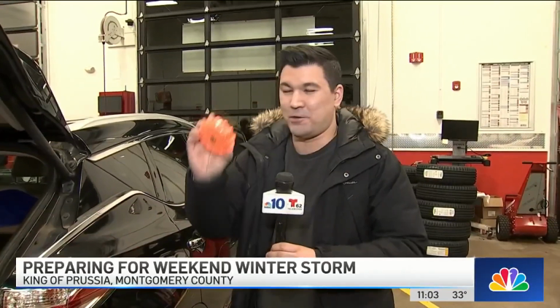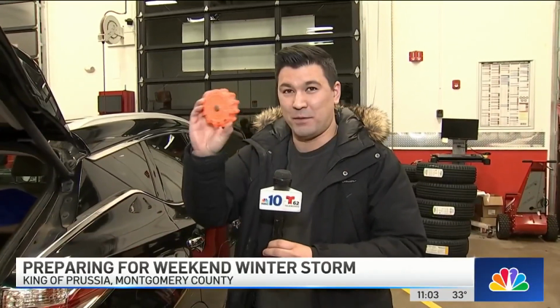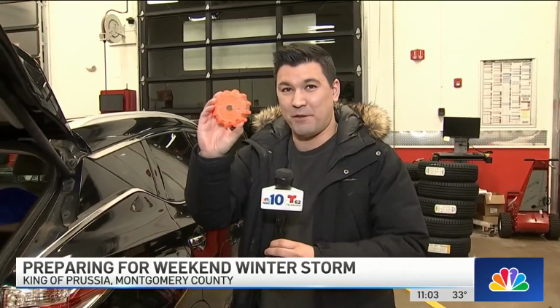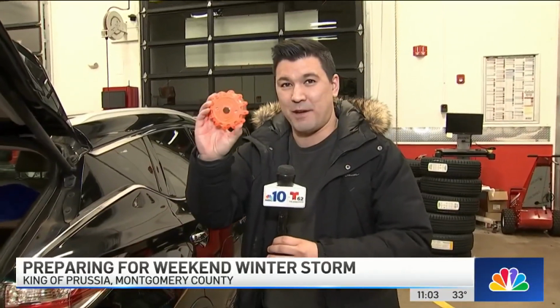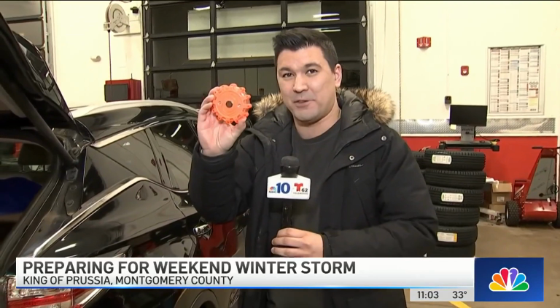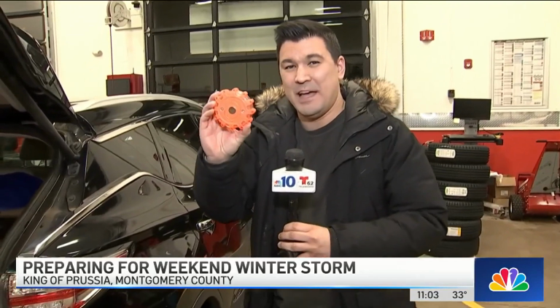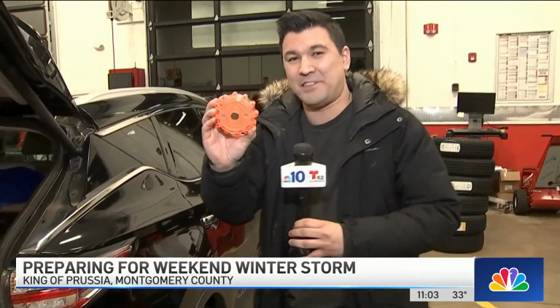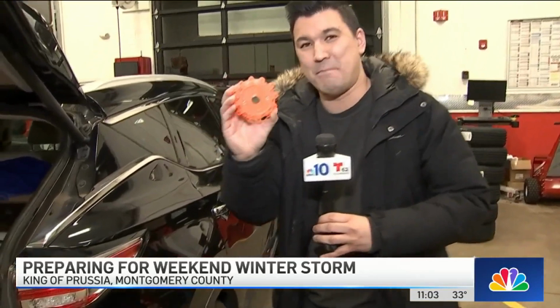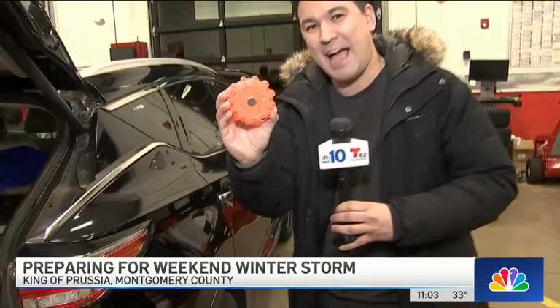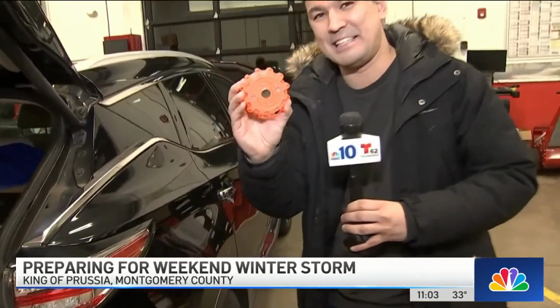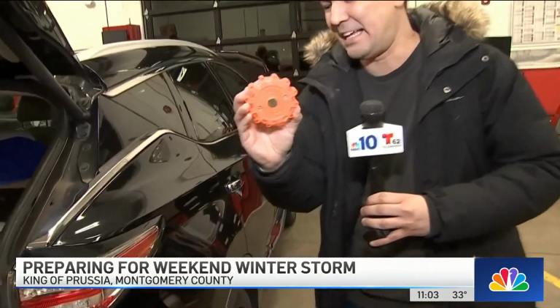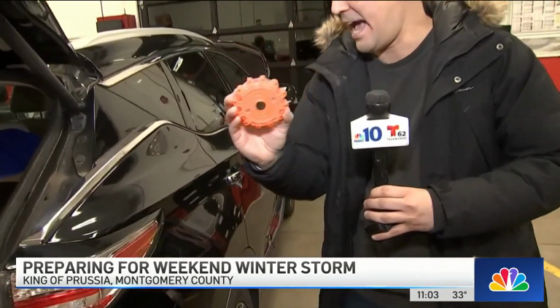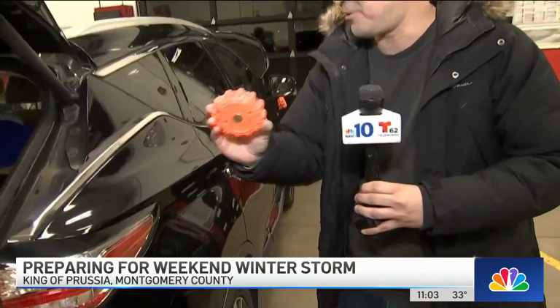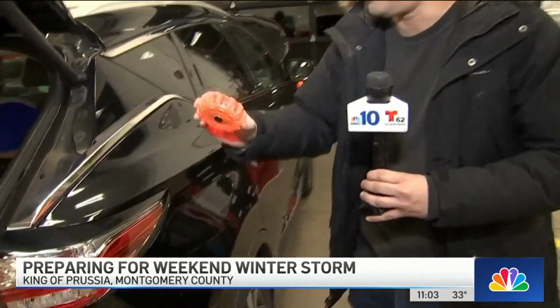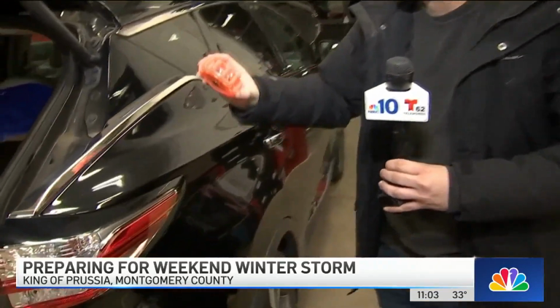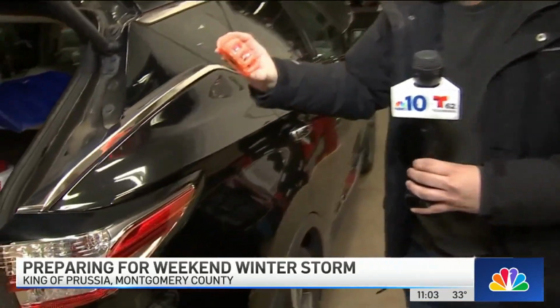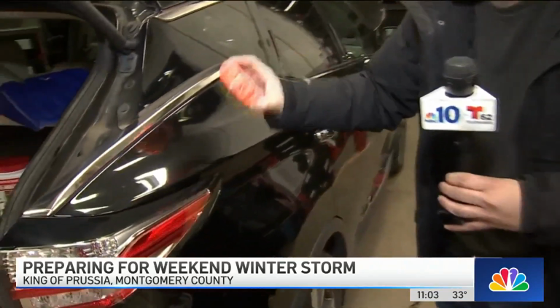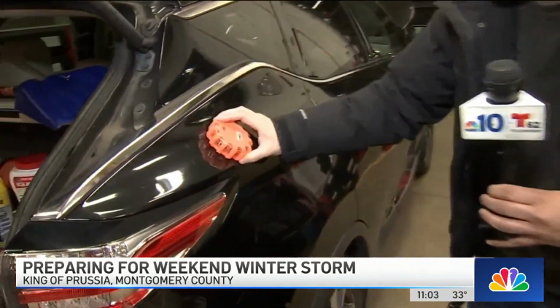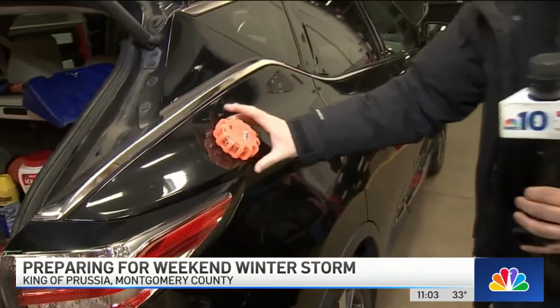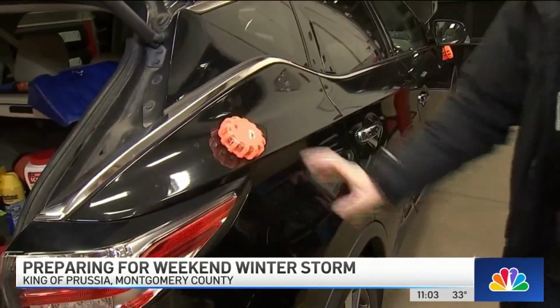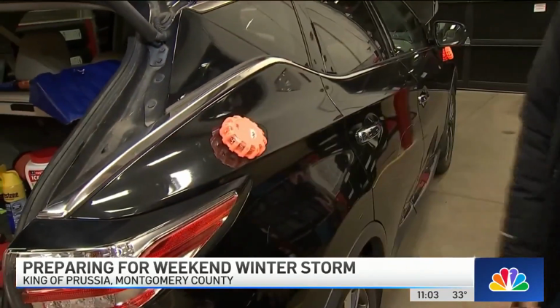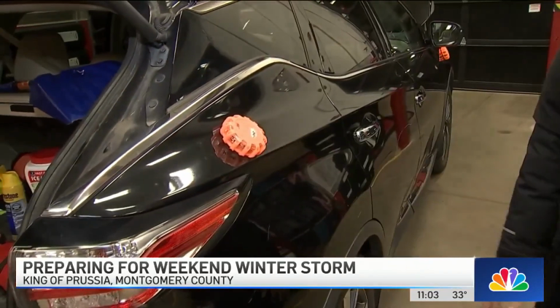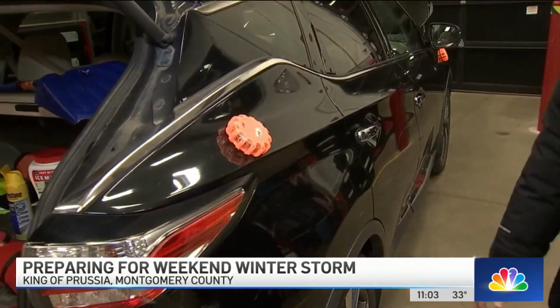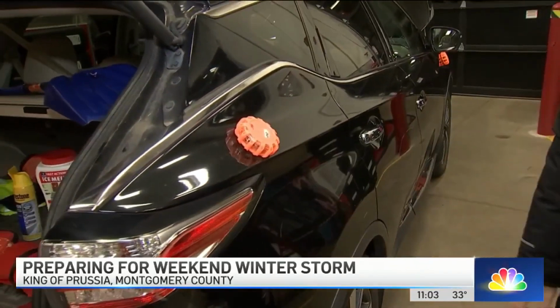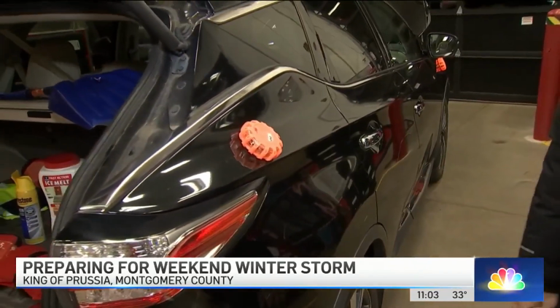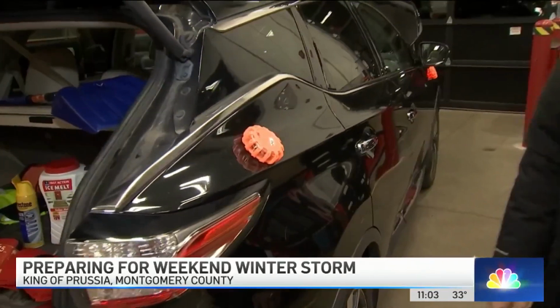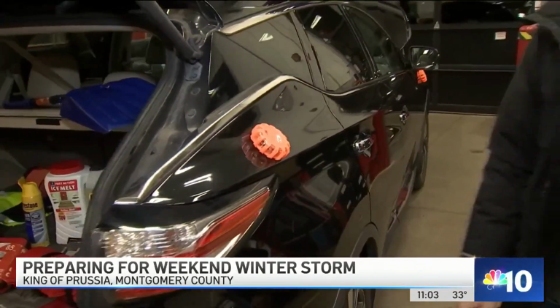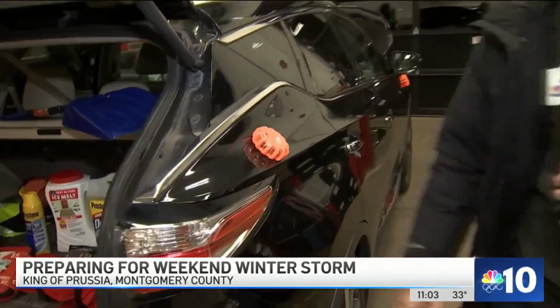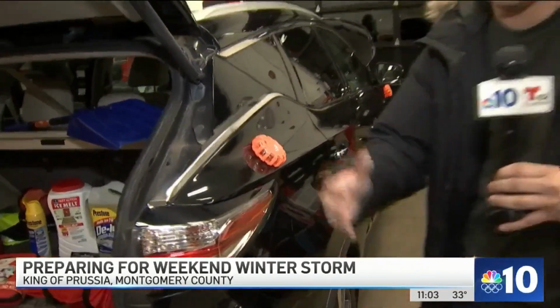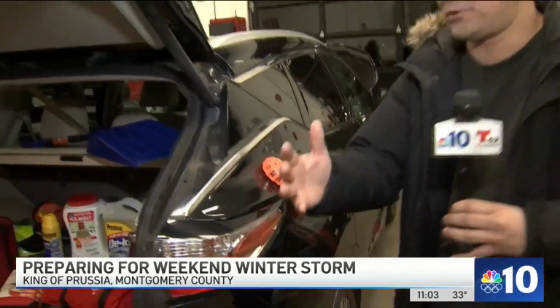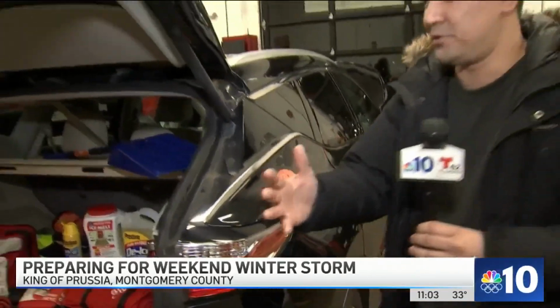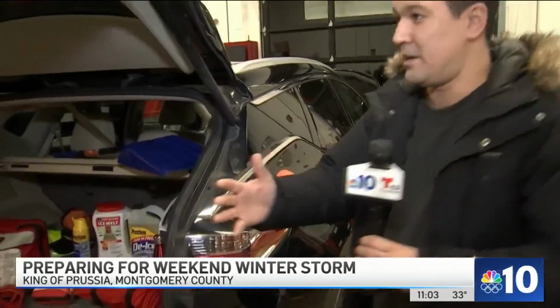This is one of my favorites — it's a magnetic hazard light. If you get stranded, you can just slap it on your car and other drivers will see you.